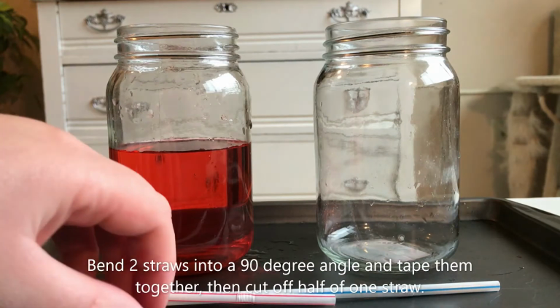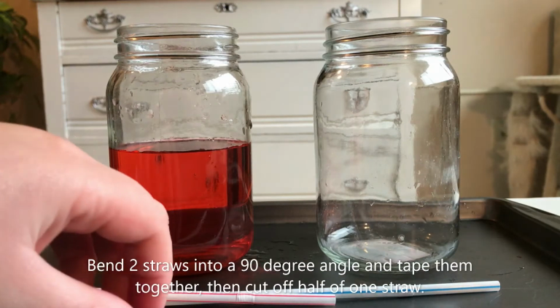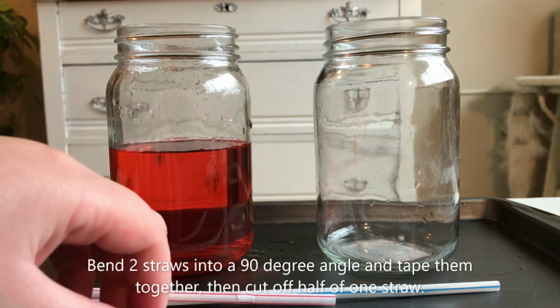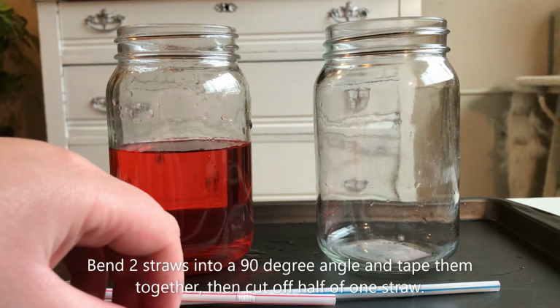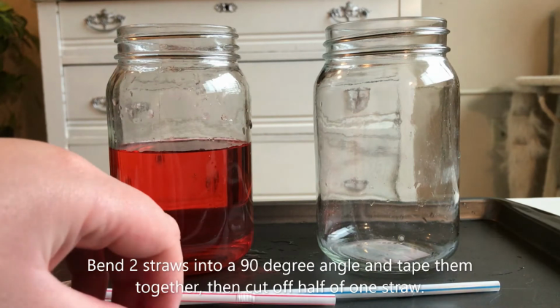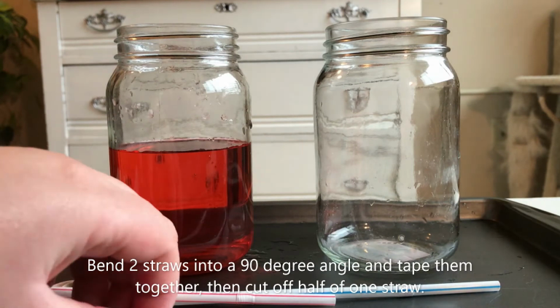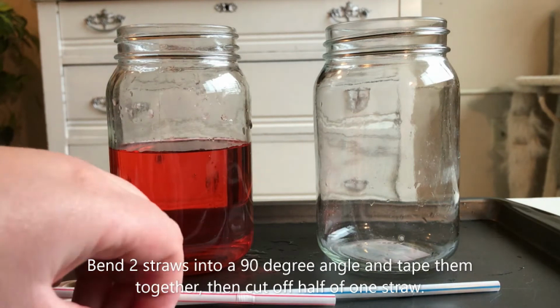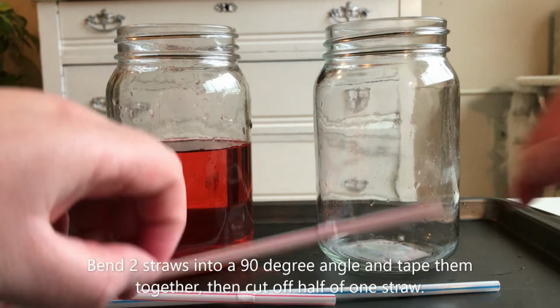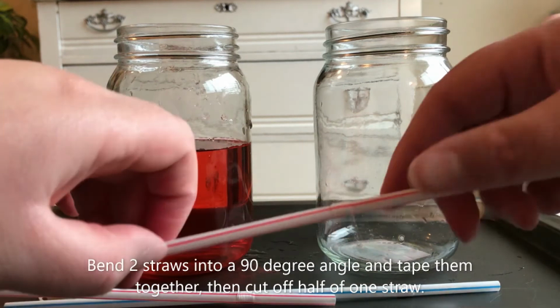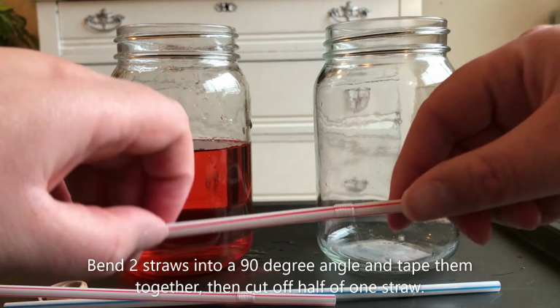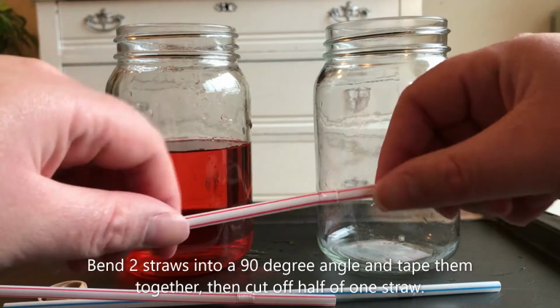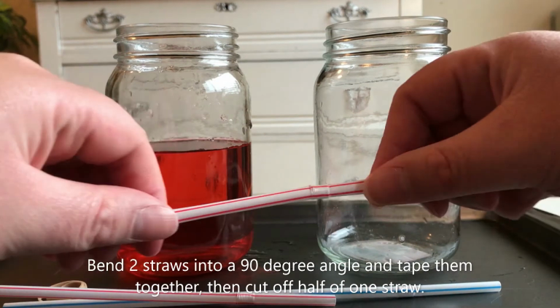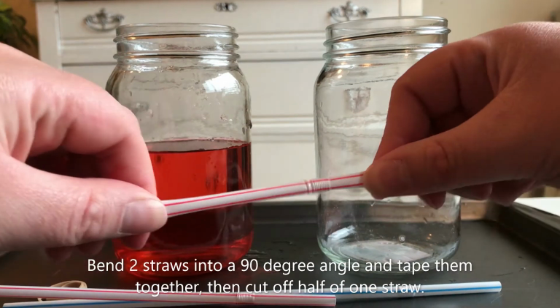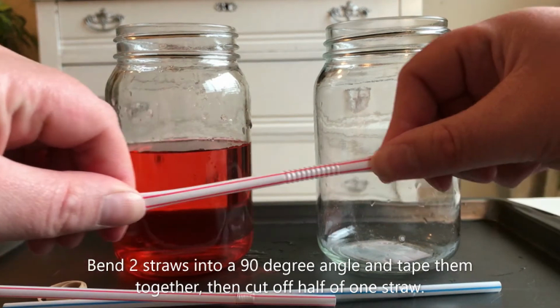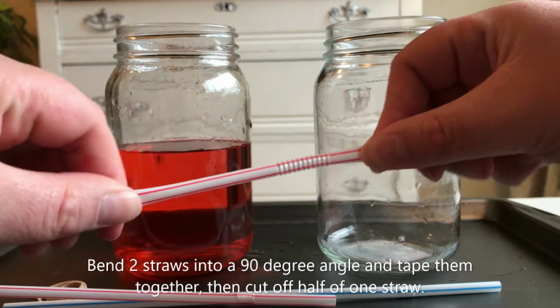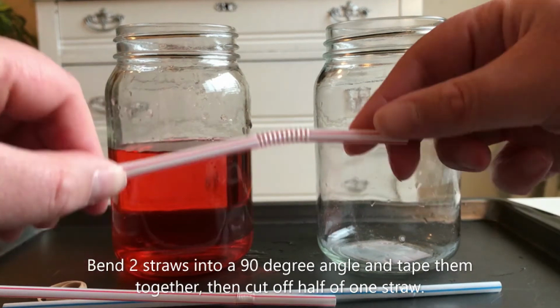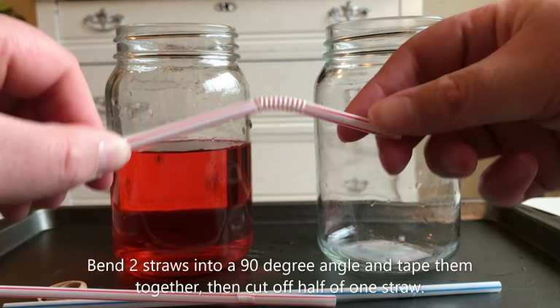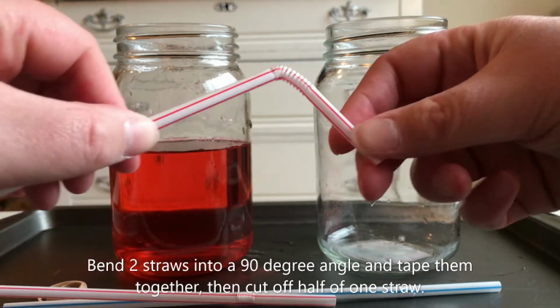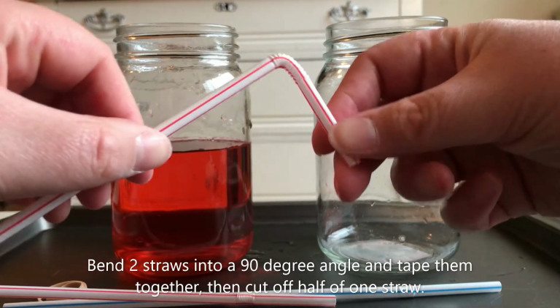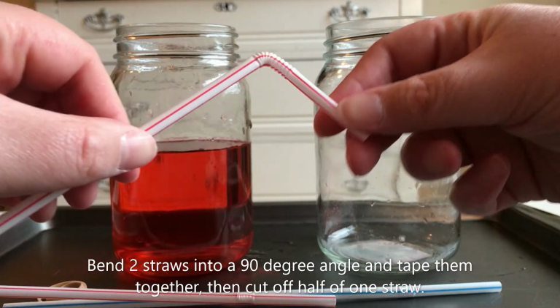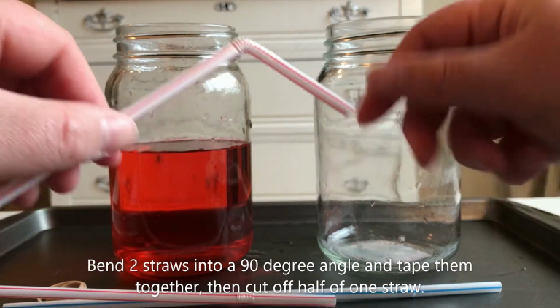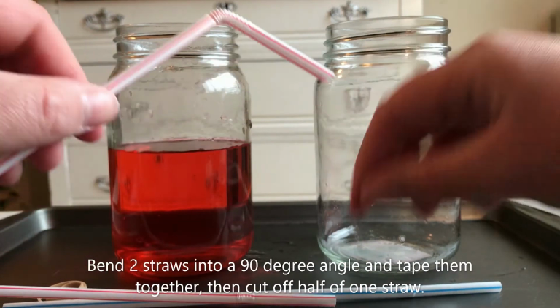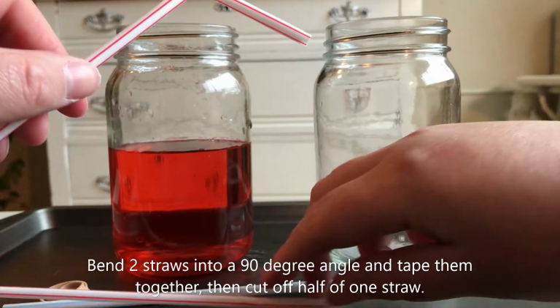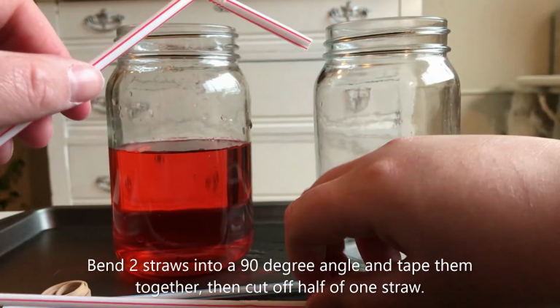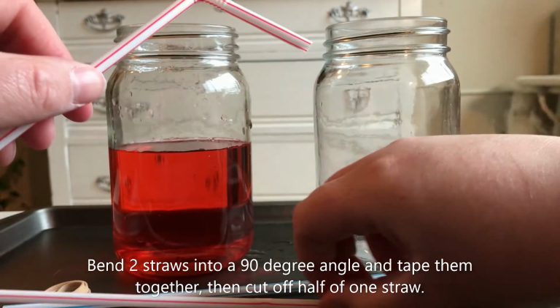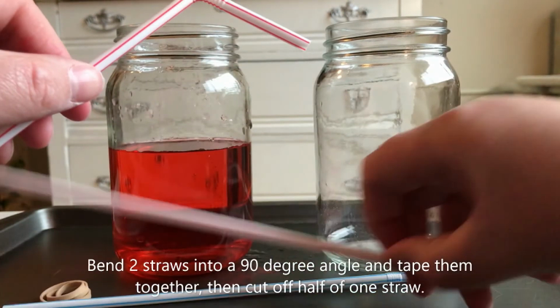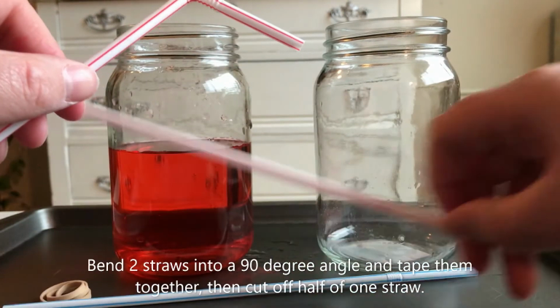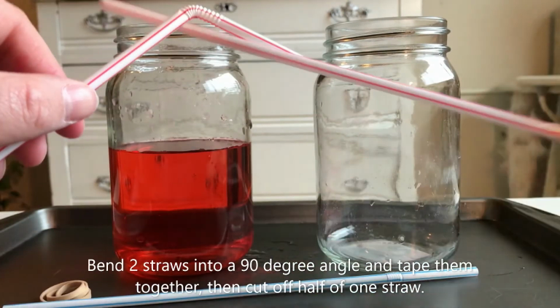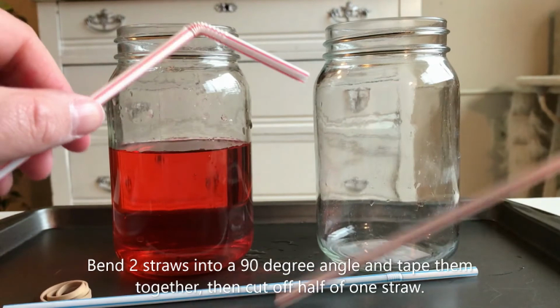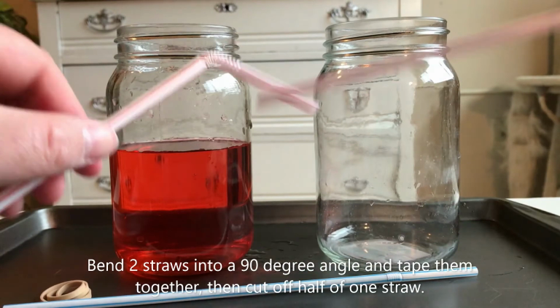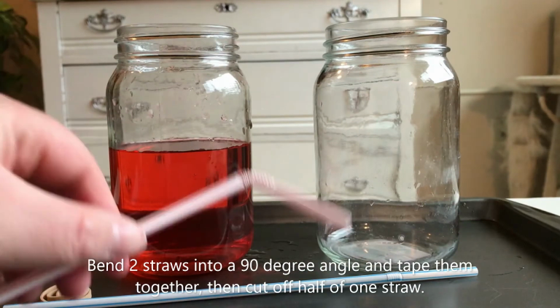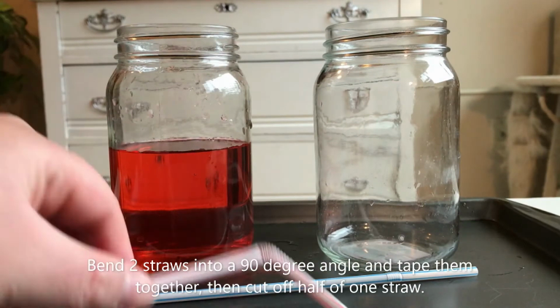Bend two straws into a 90 degree angle and tape them together, then cut off half of one straw.